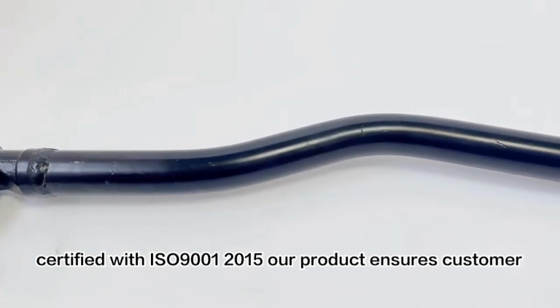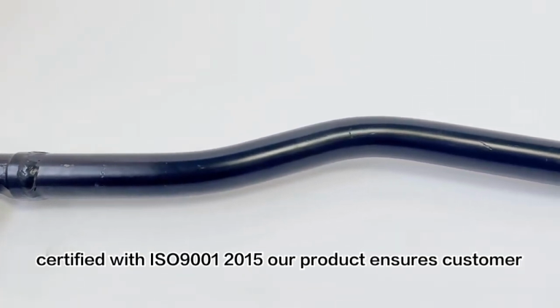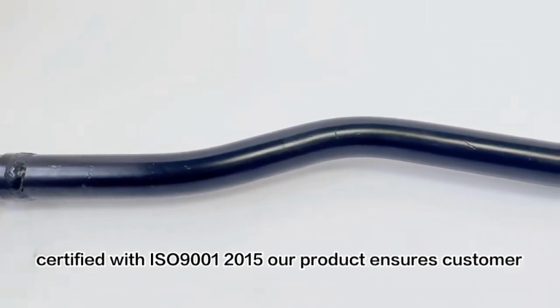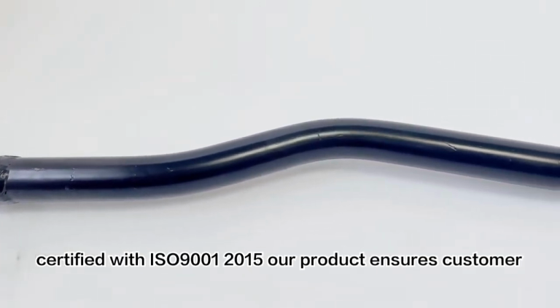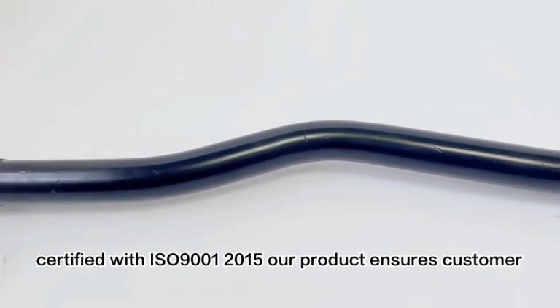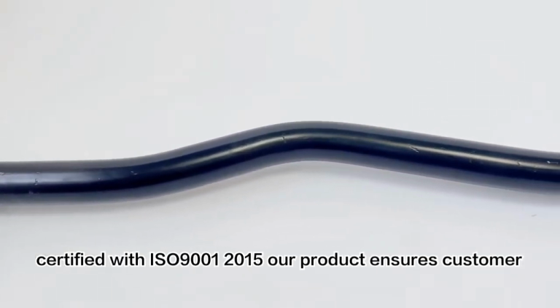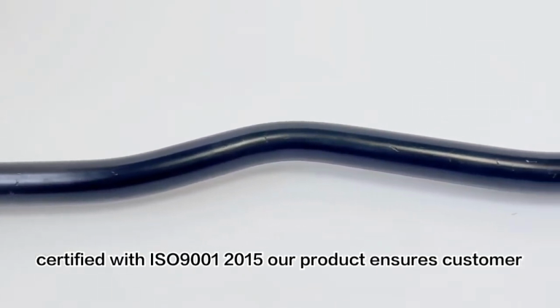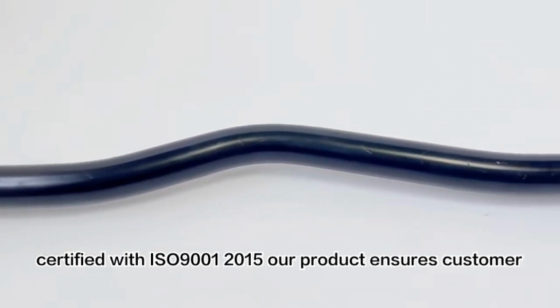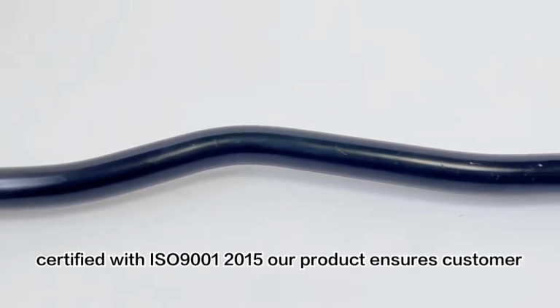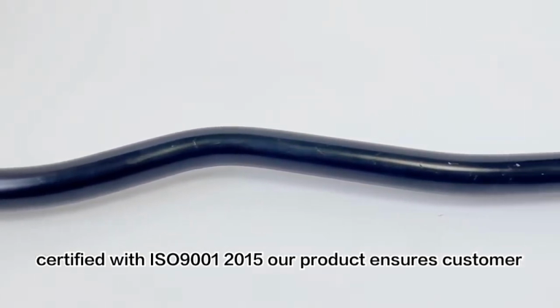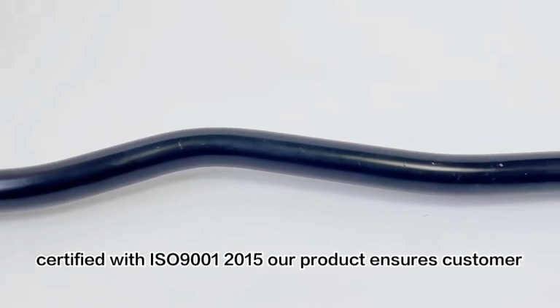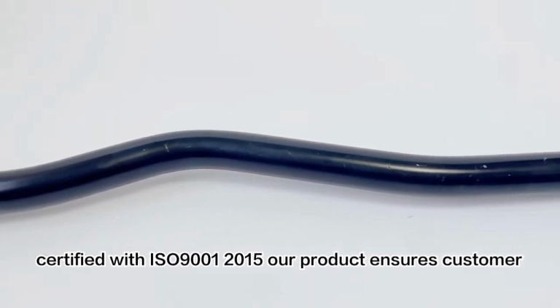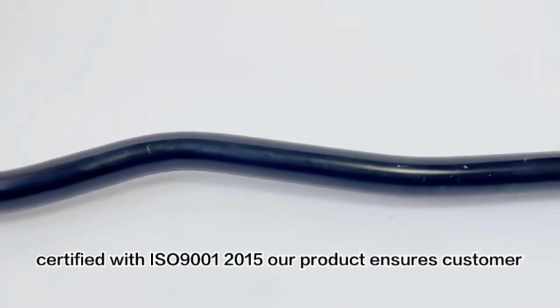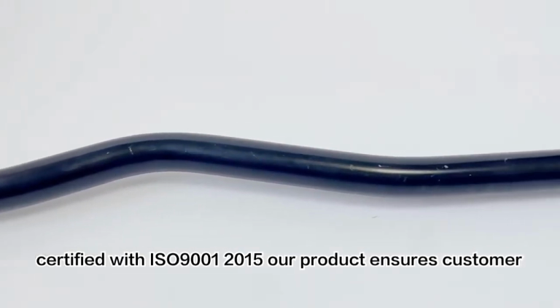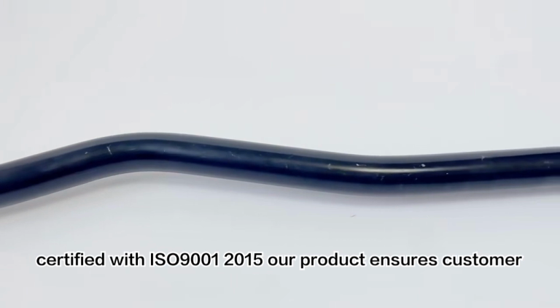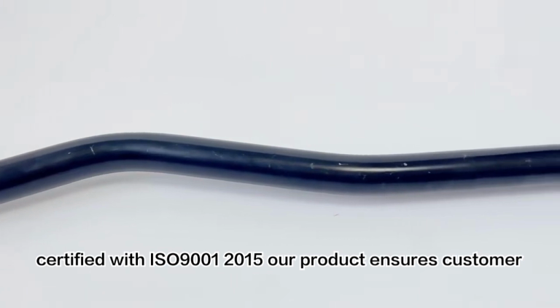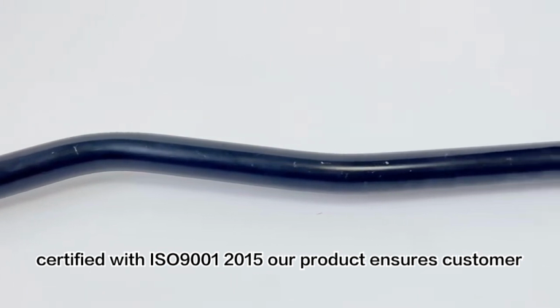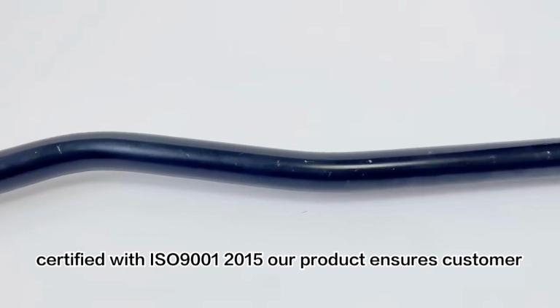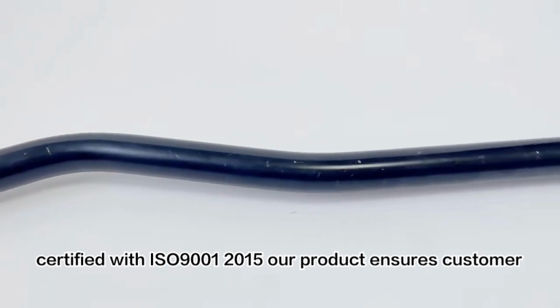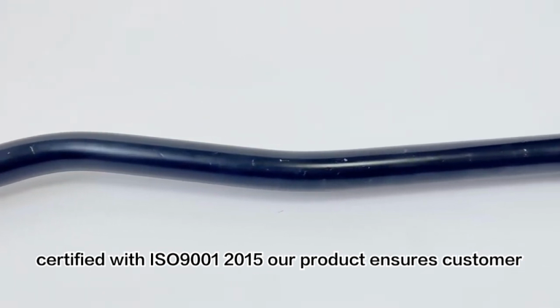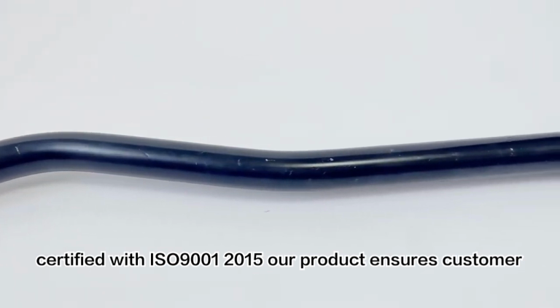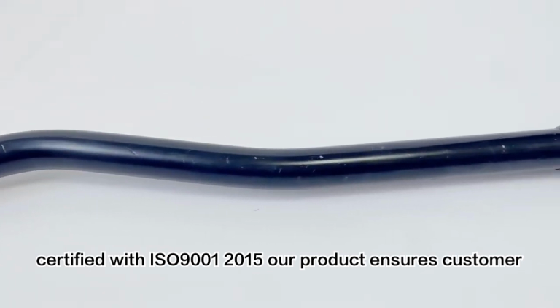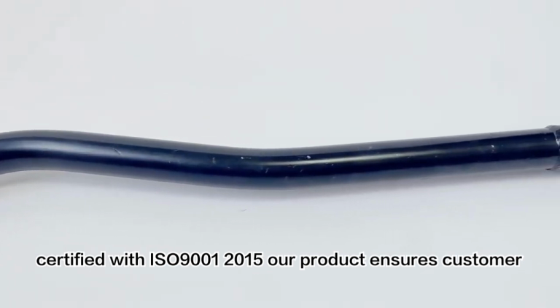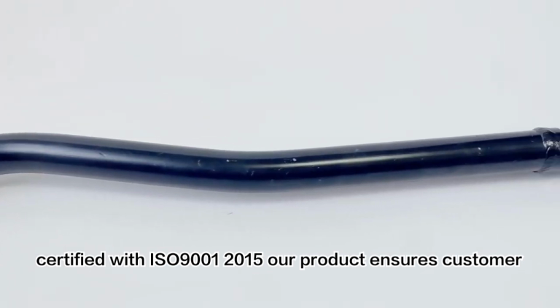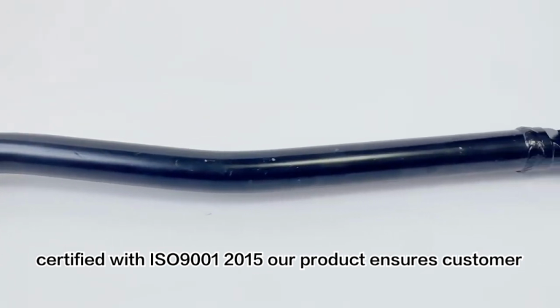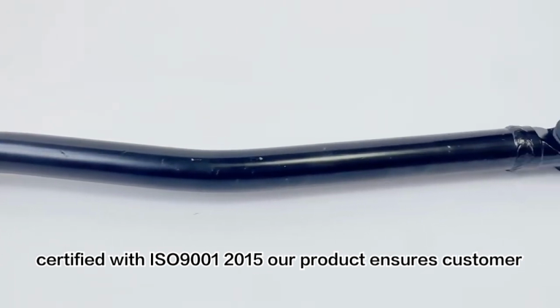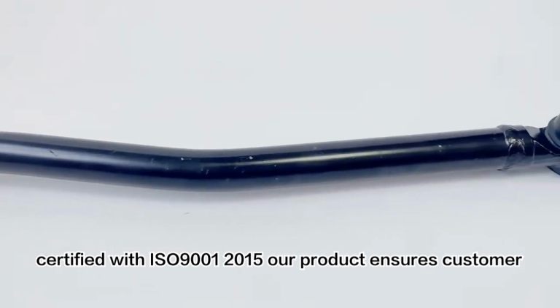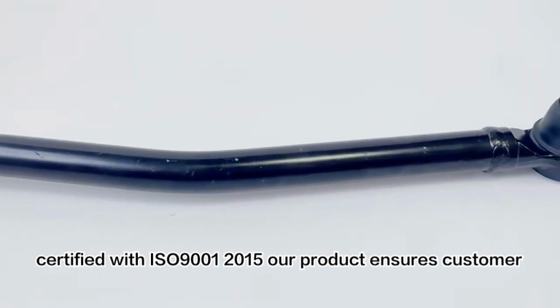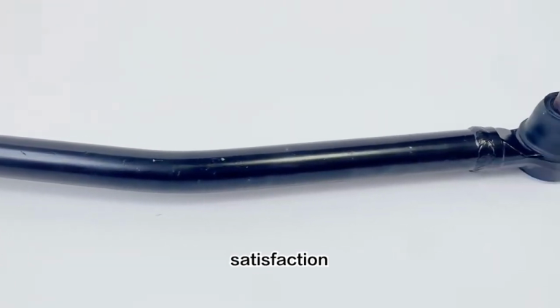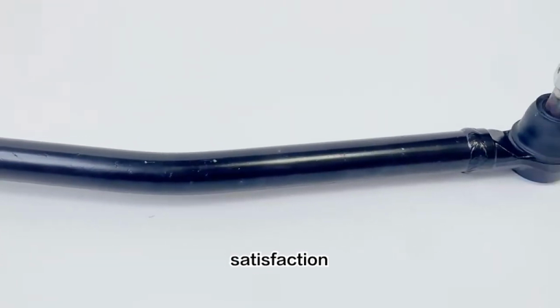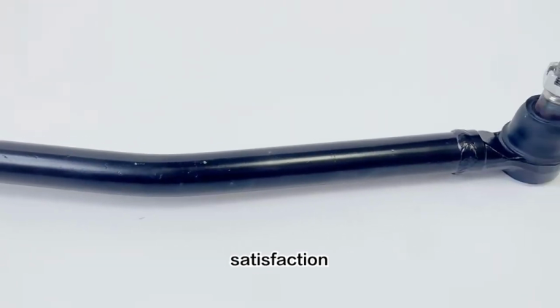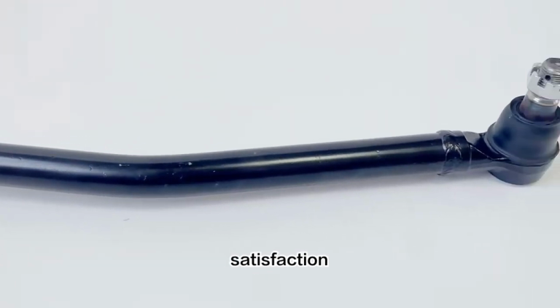Trustworthy and certified with ISO 9001:2015, our product ensures customer satisfaction.